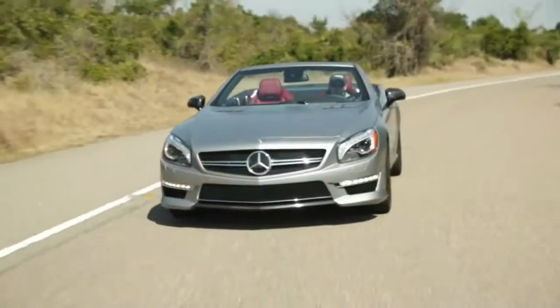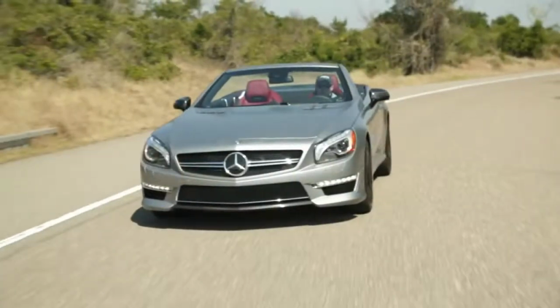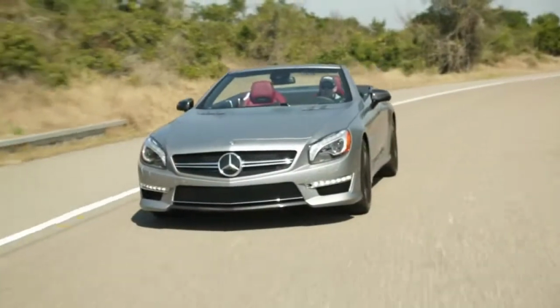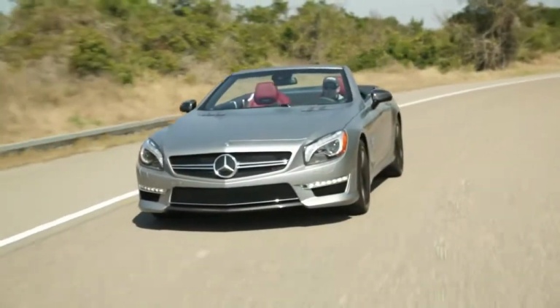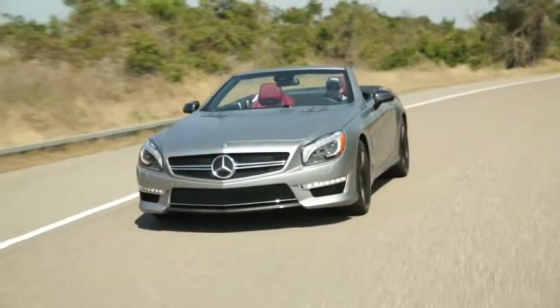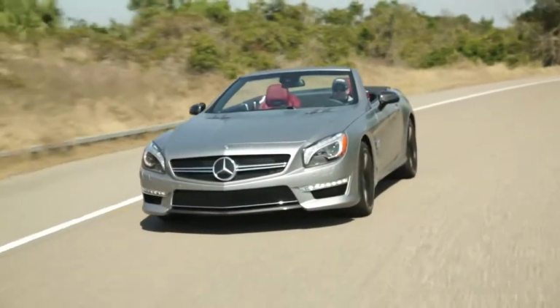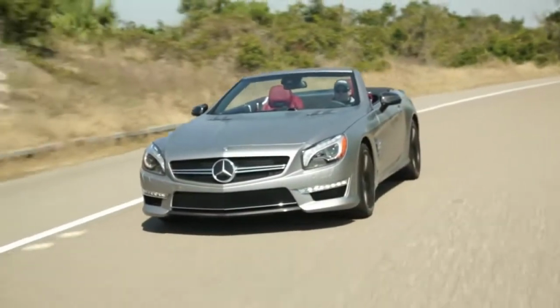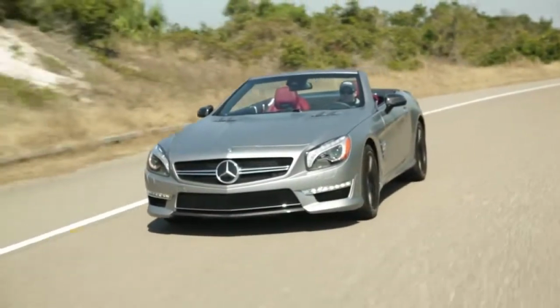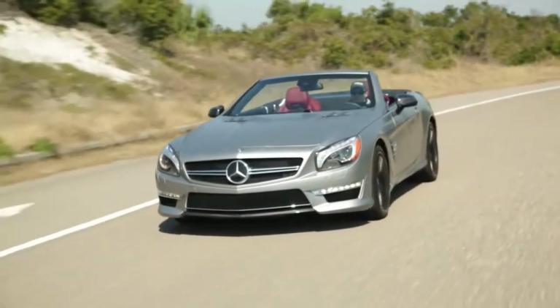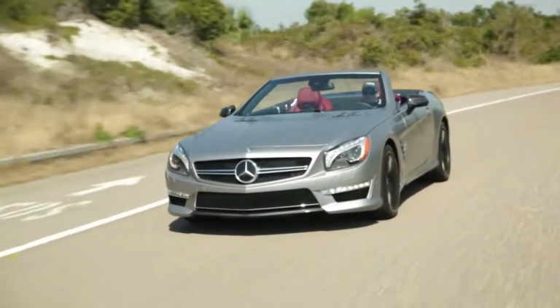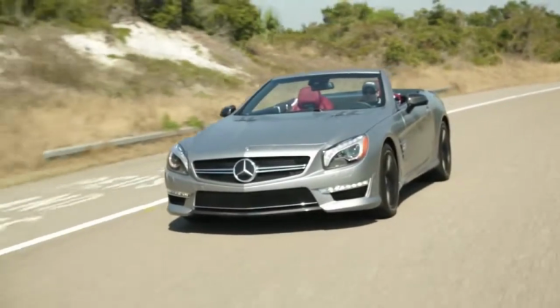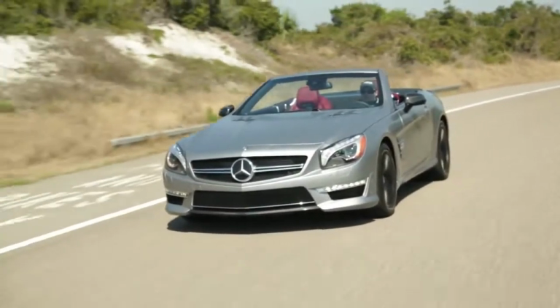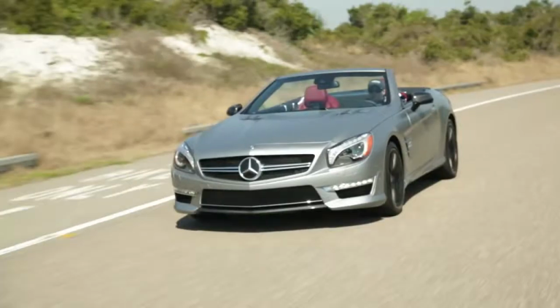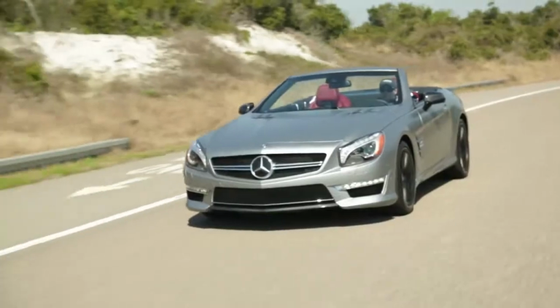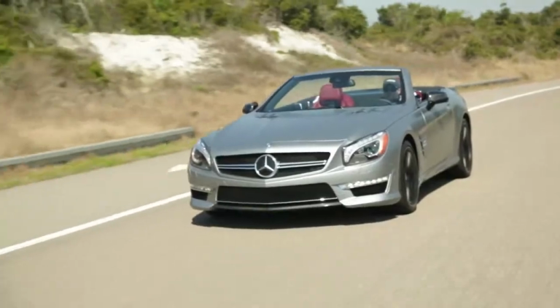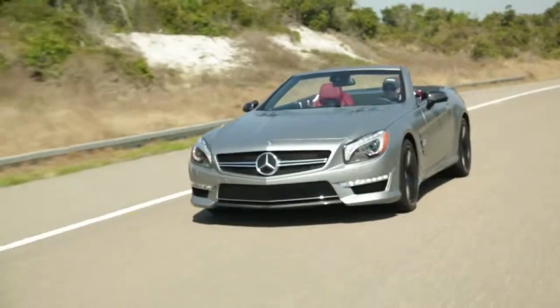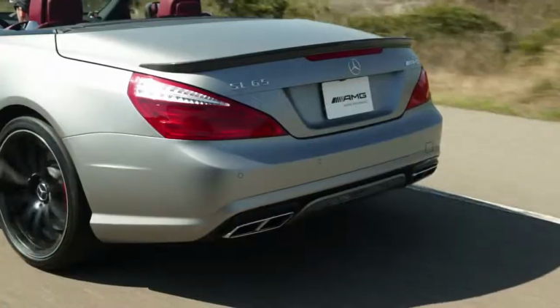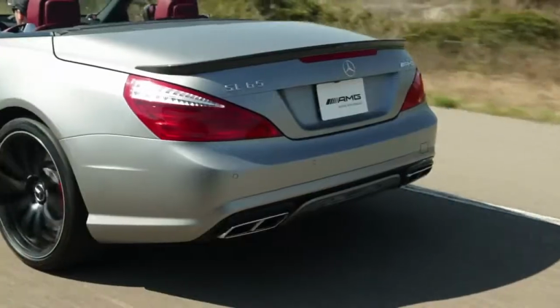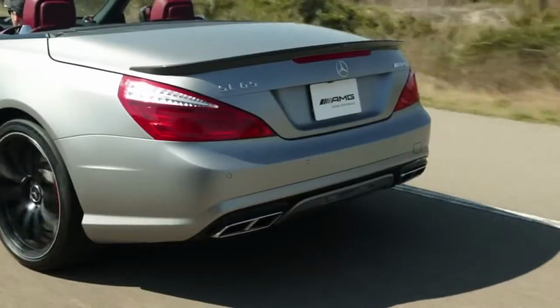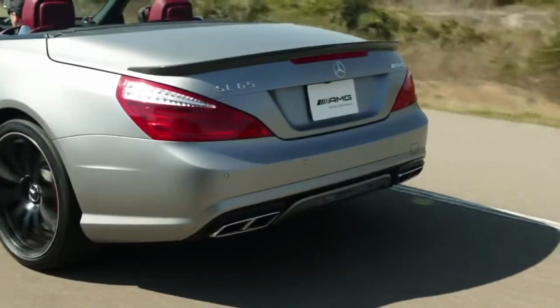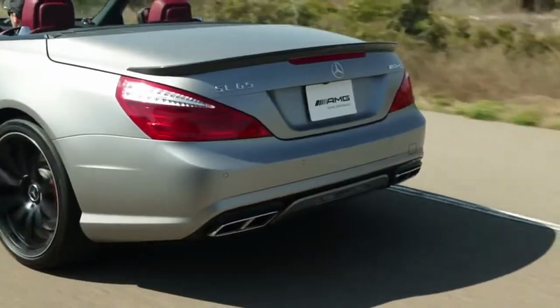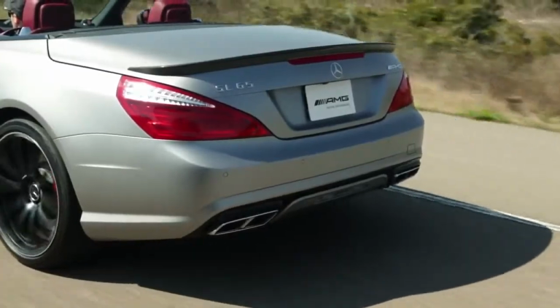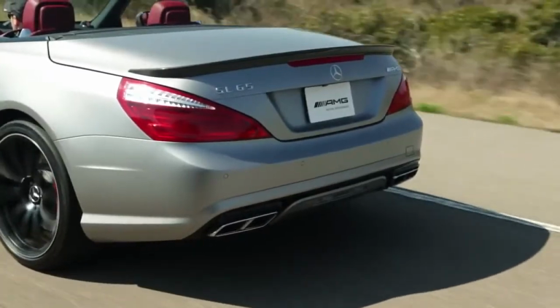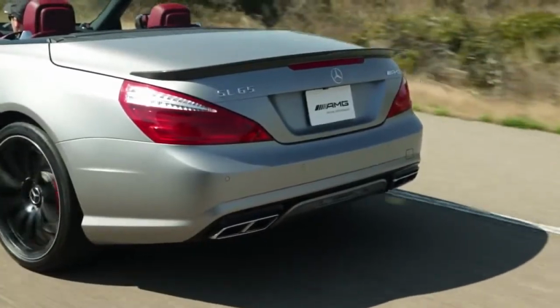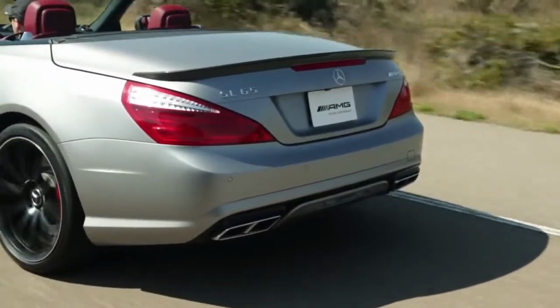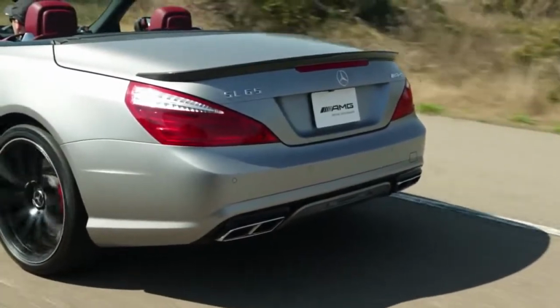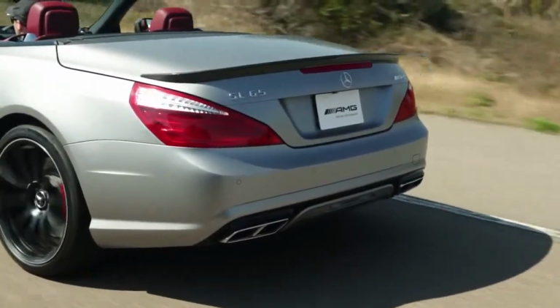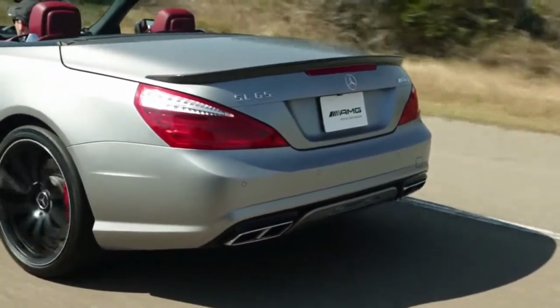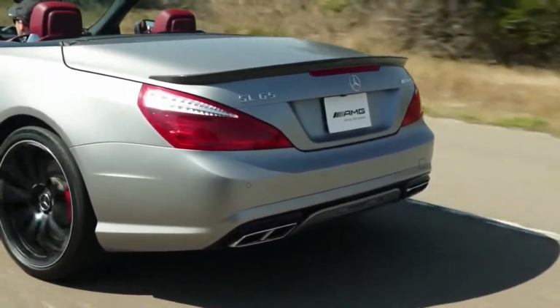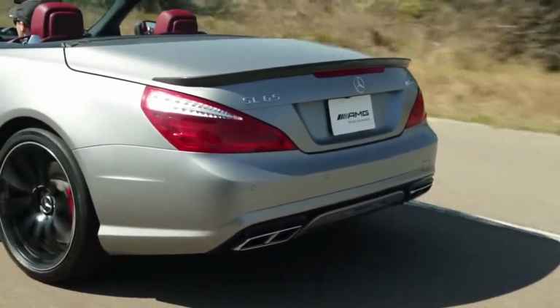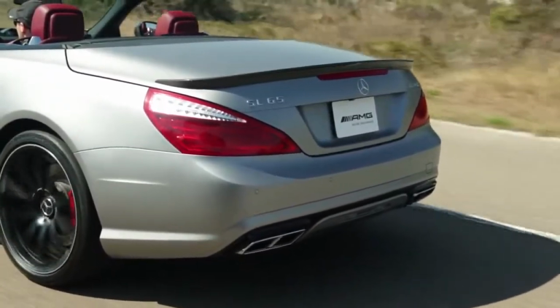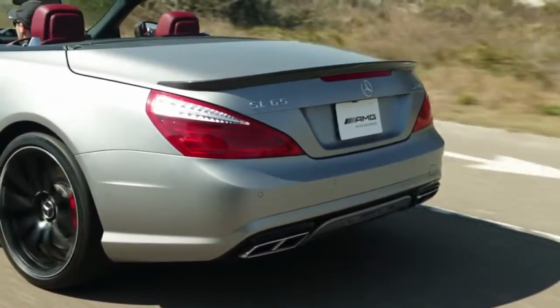I hope you enjoyed our tour of the 2013 Mercedes-Benz SL65 AMG here at Amelia Island.